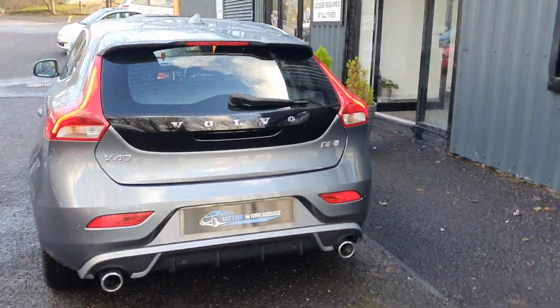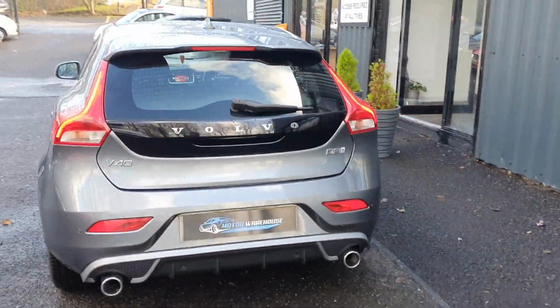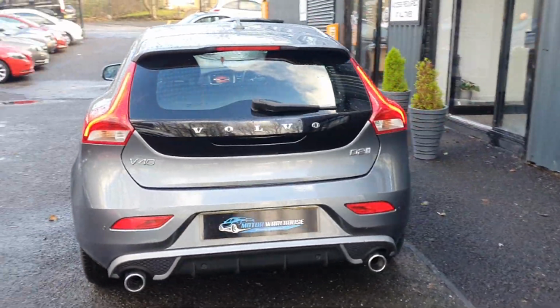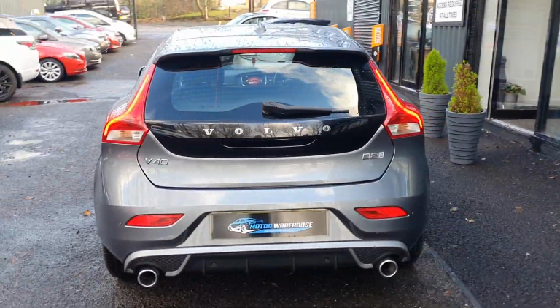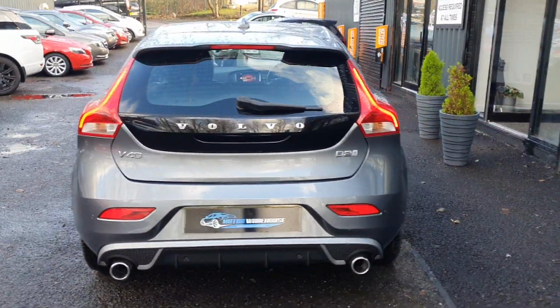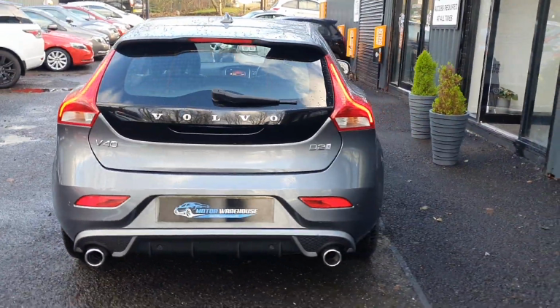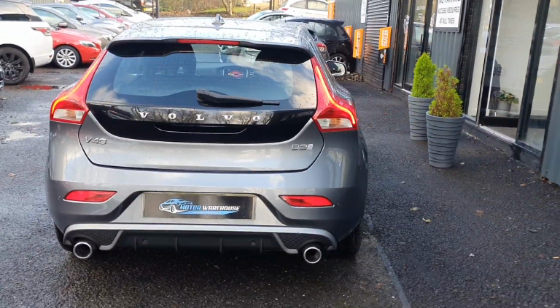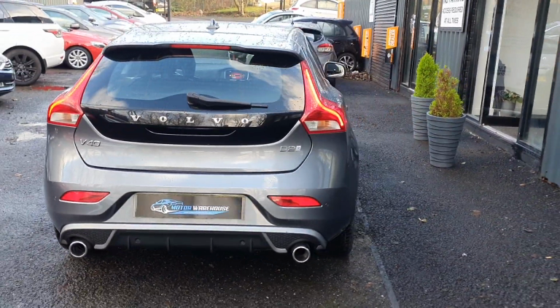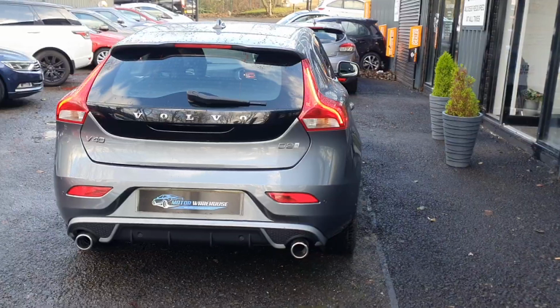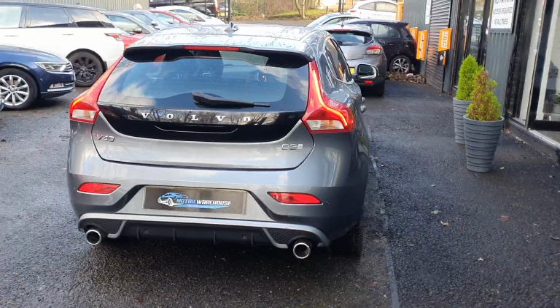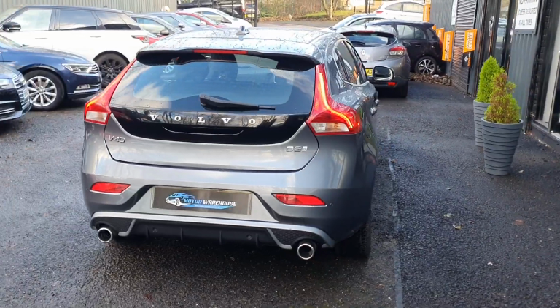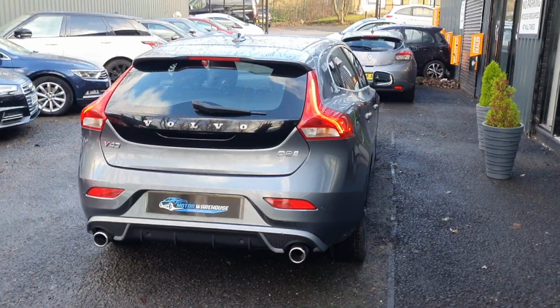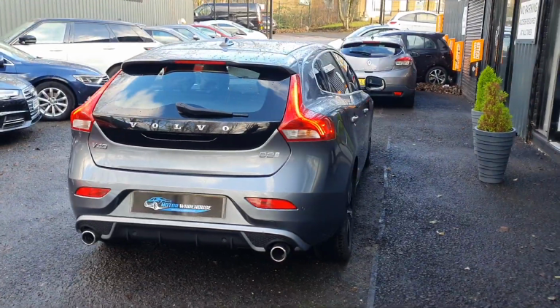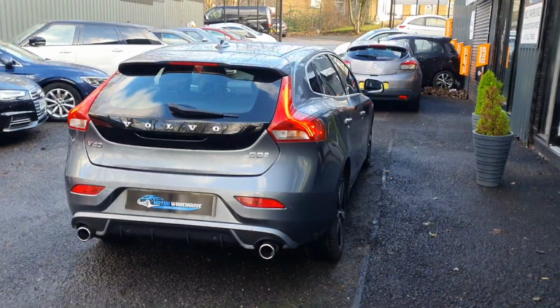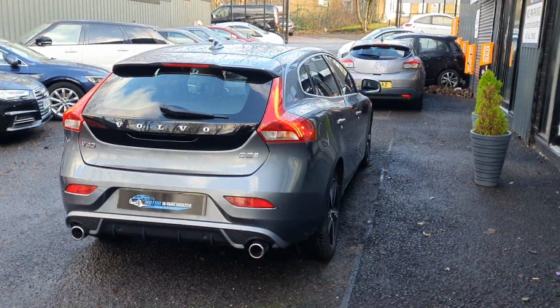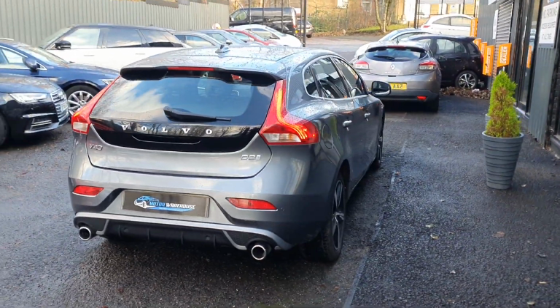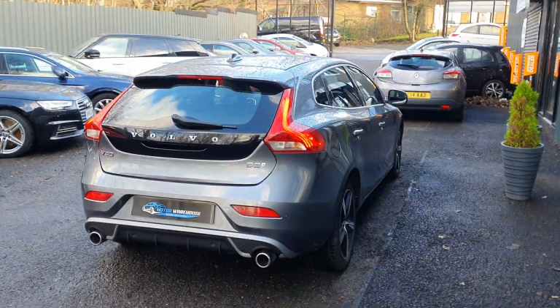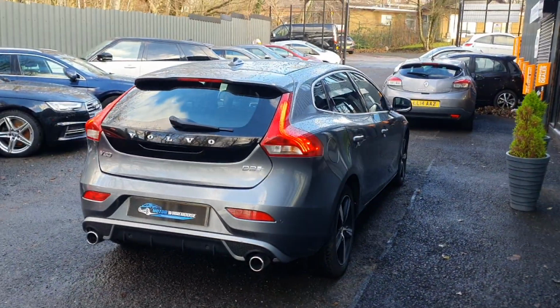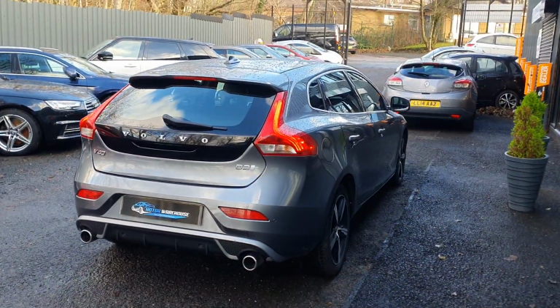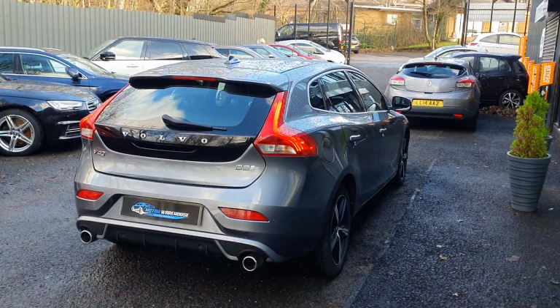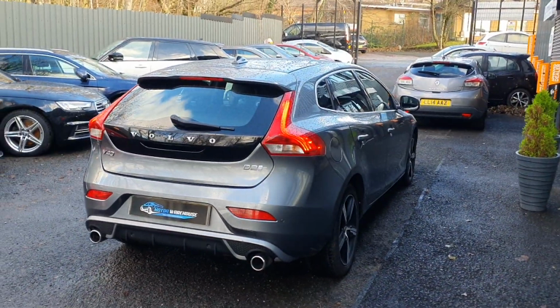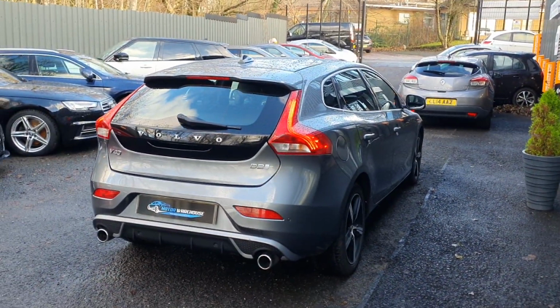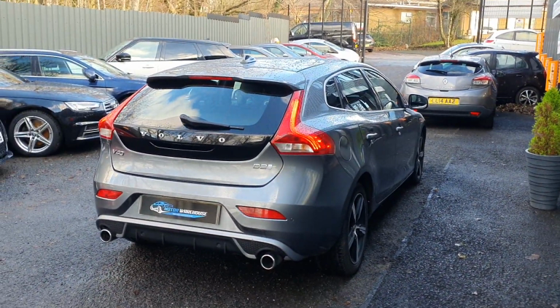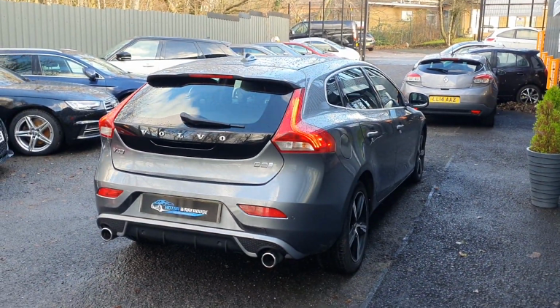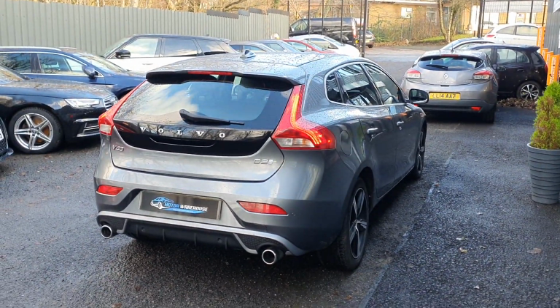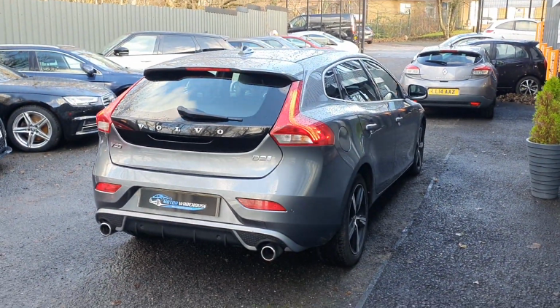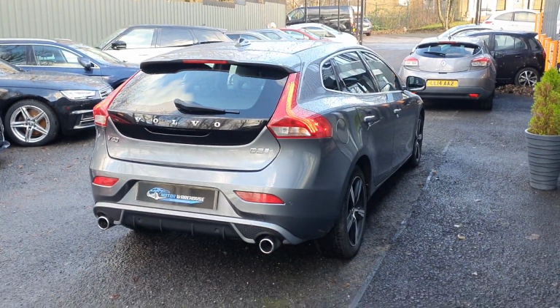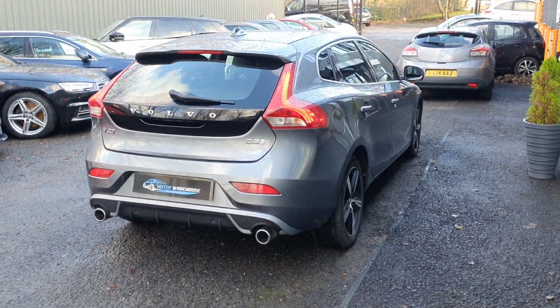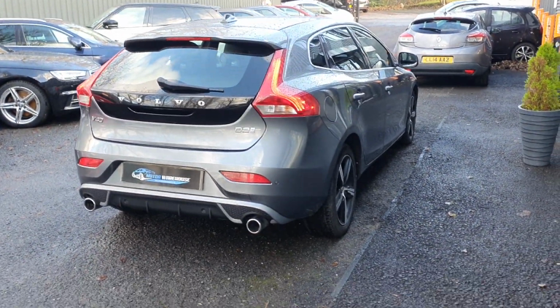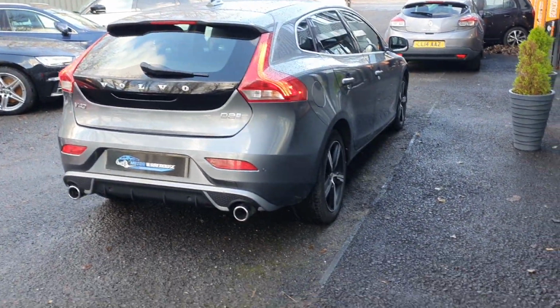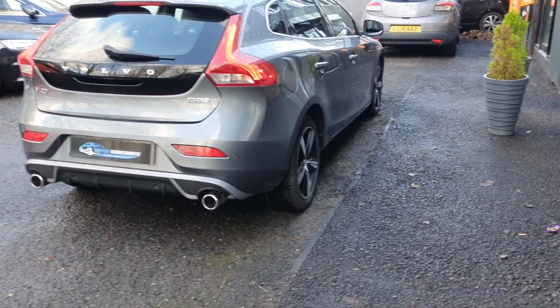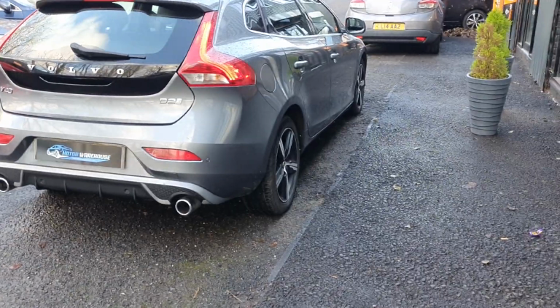Being a 2017, this is a ULEZ compliant and a clean air zone compliant vehicle, so there are no additional charges to drive in those particular zones.